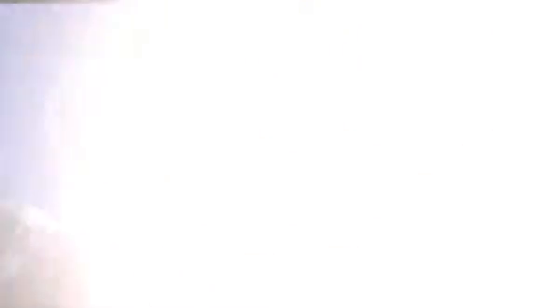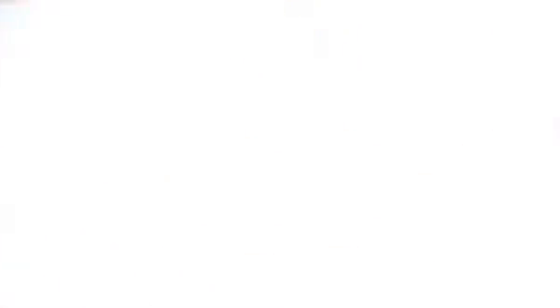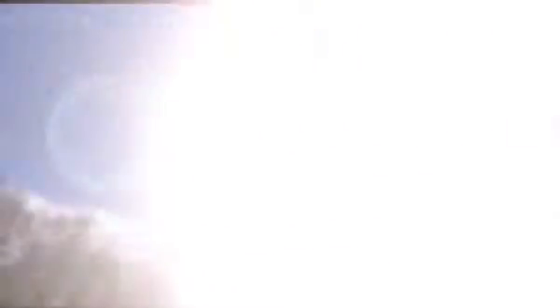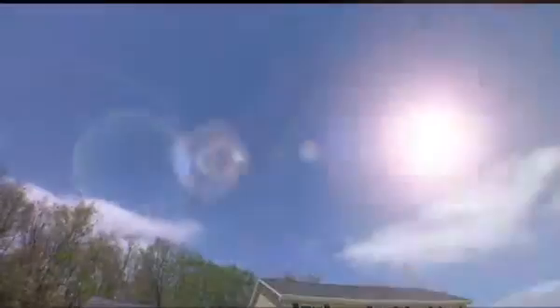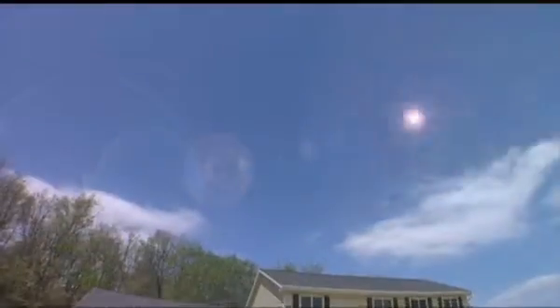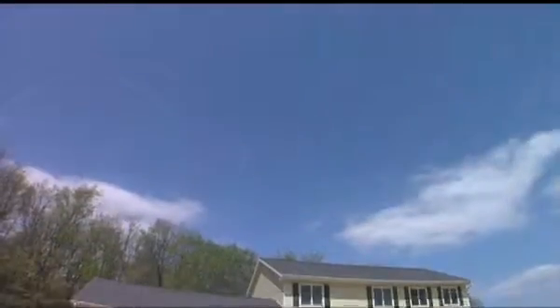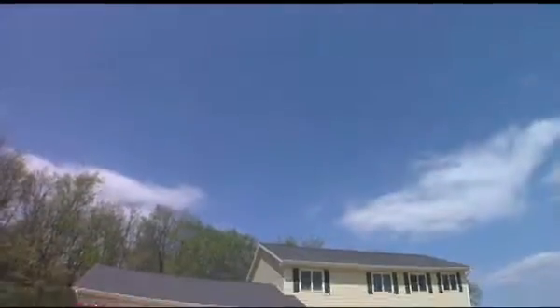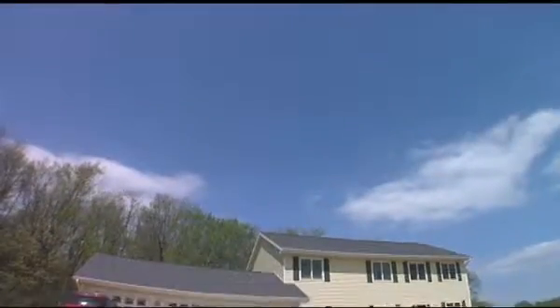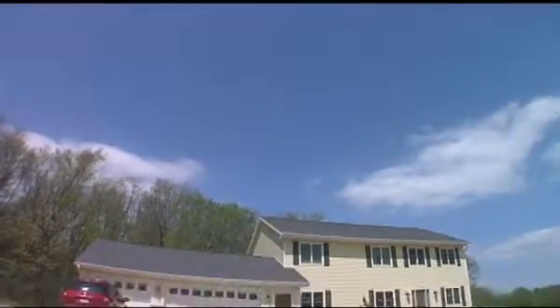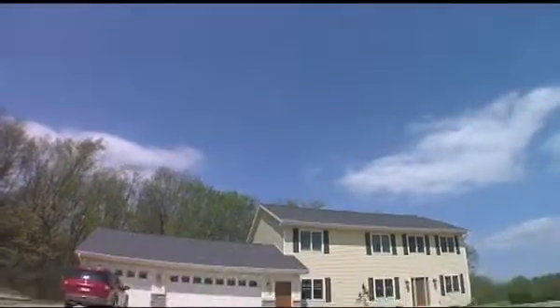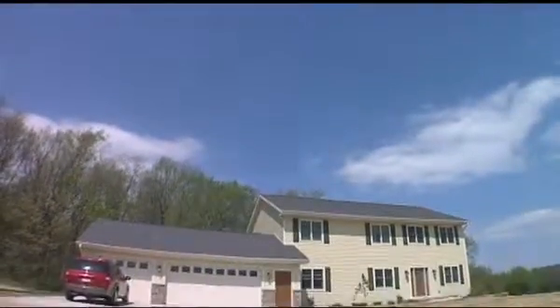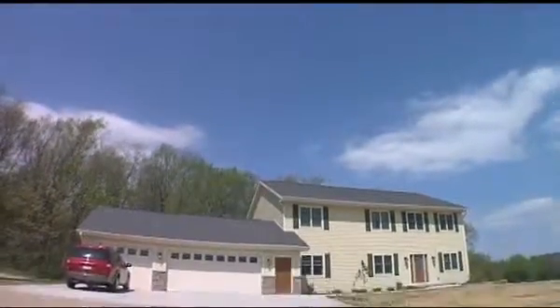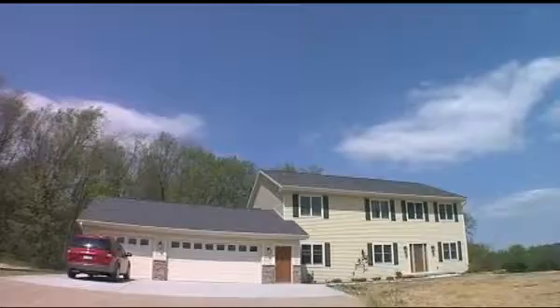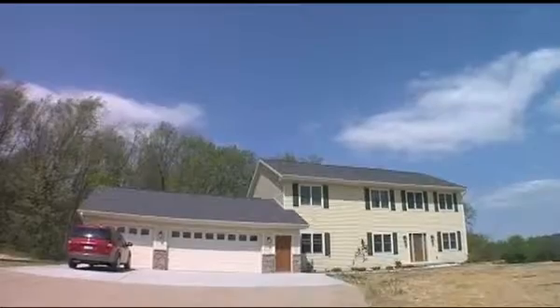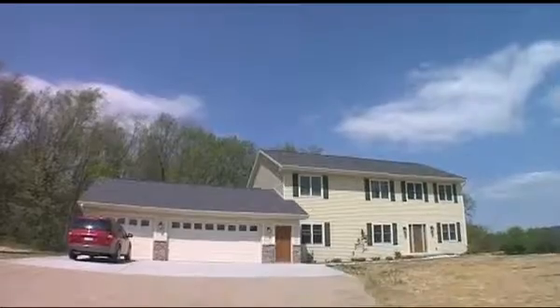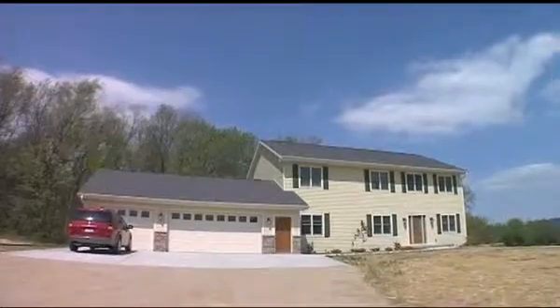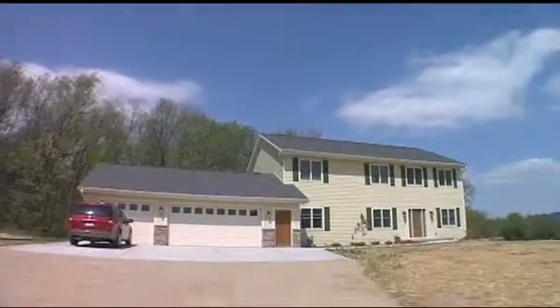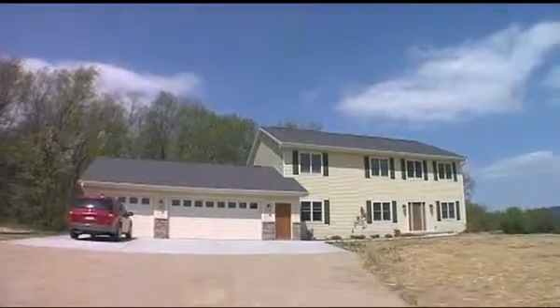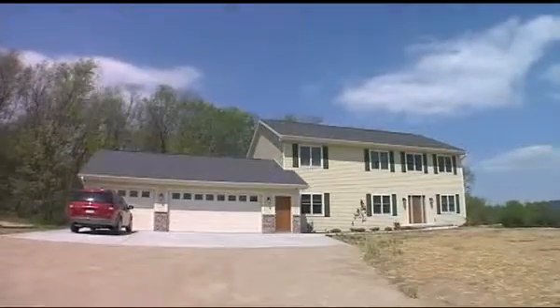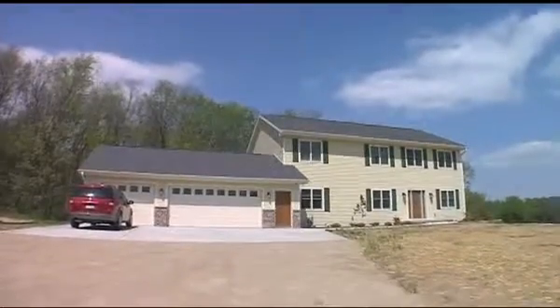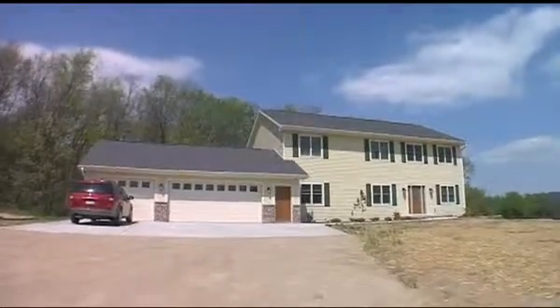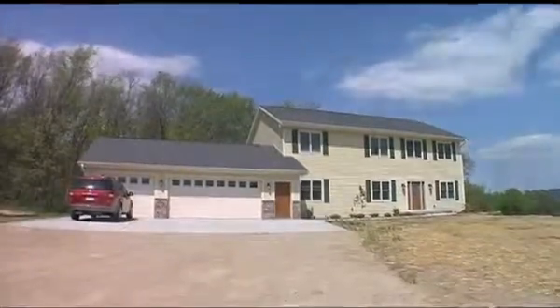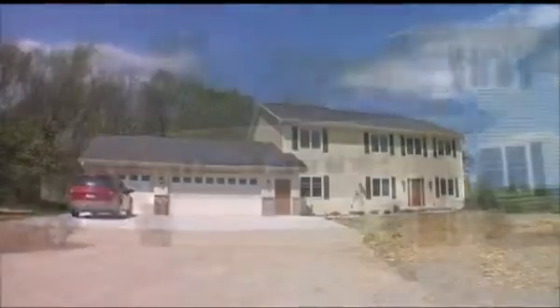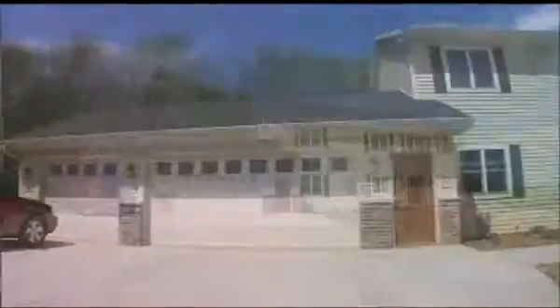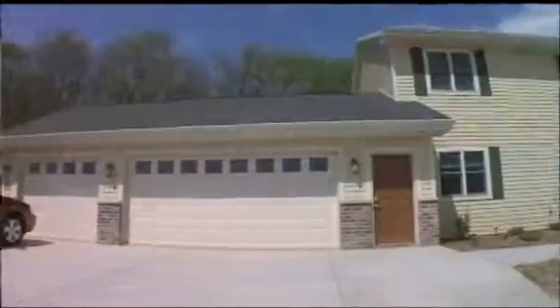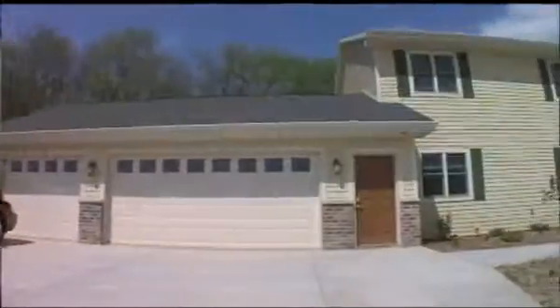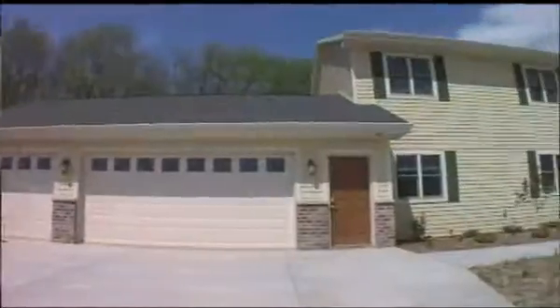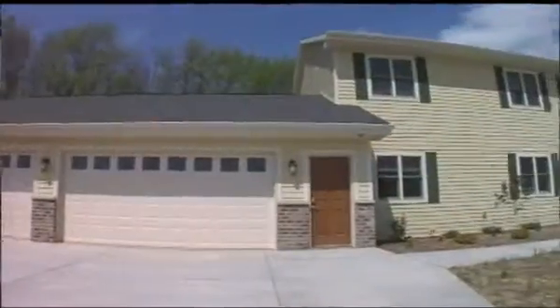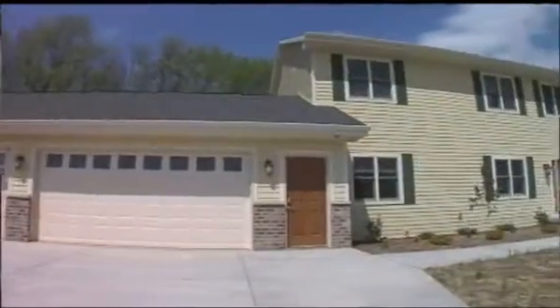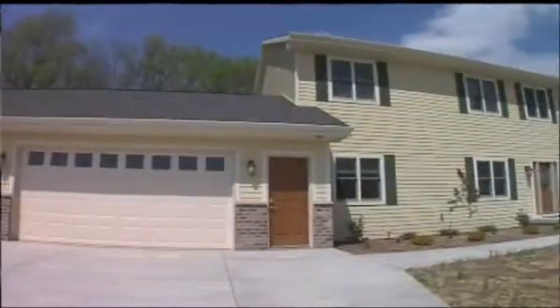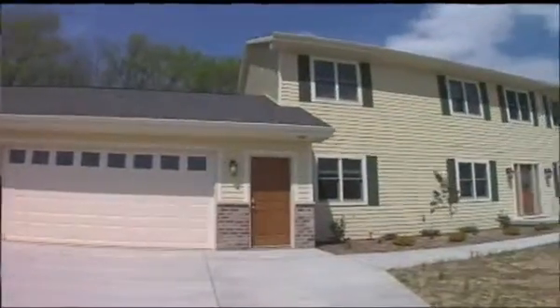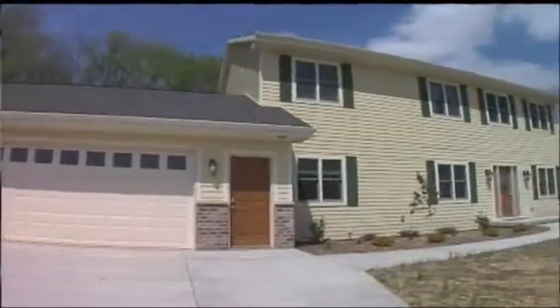Even though it's a green house and it's a net zero house, it's normal. It can fit in anywhere, really. We pretty much got exactly what we wanted.